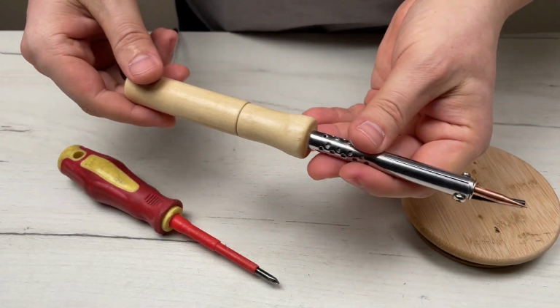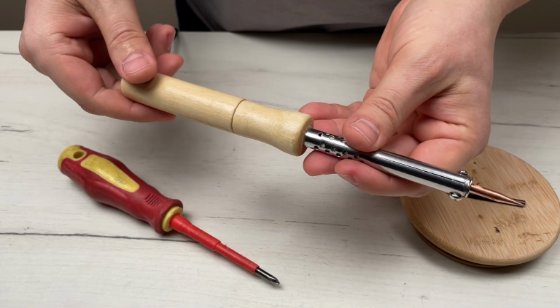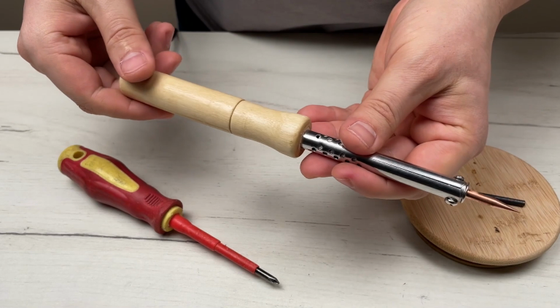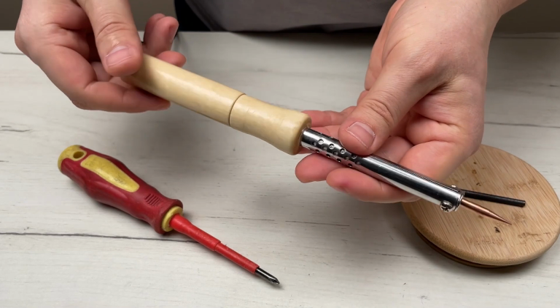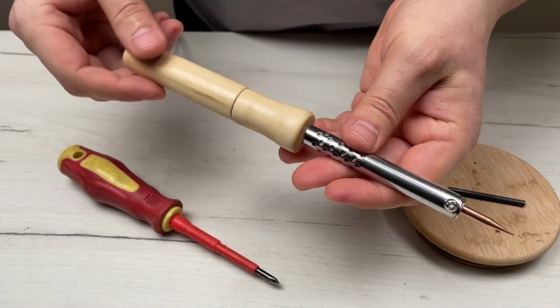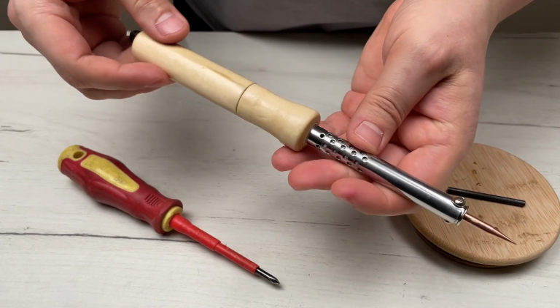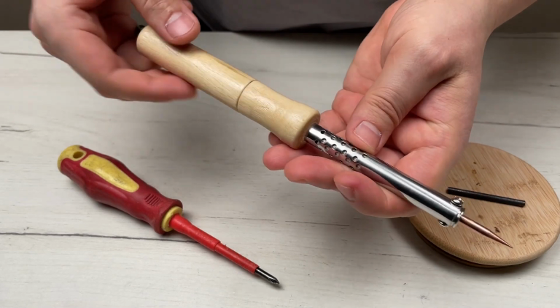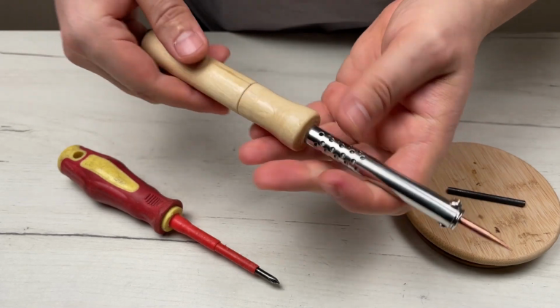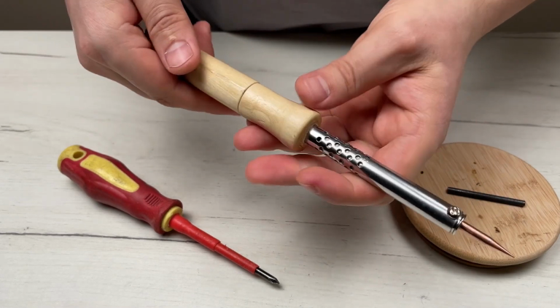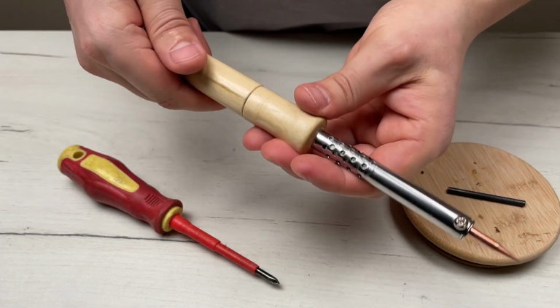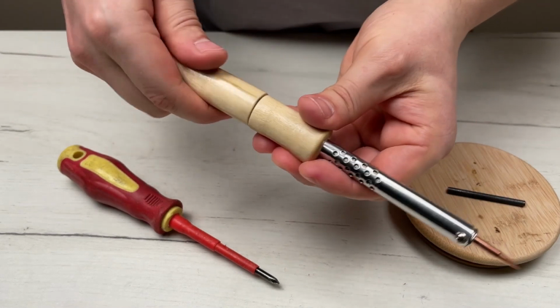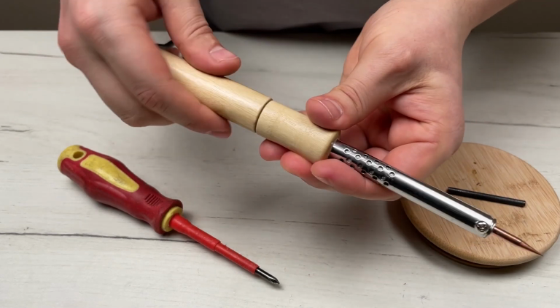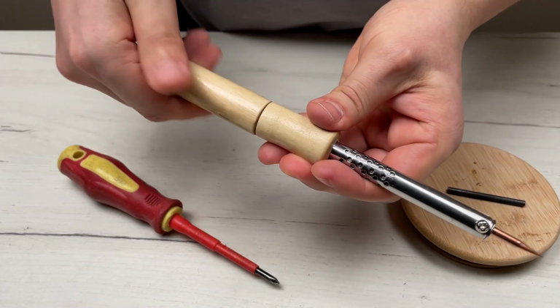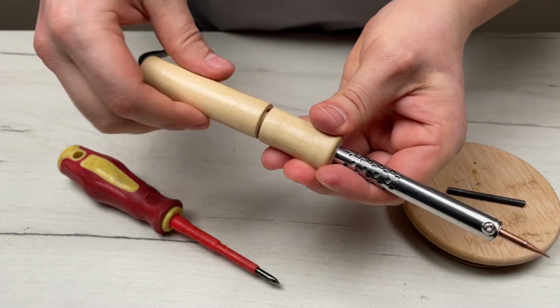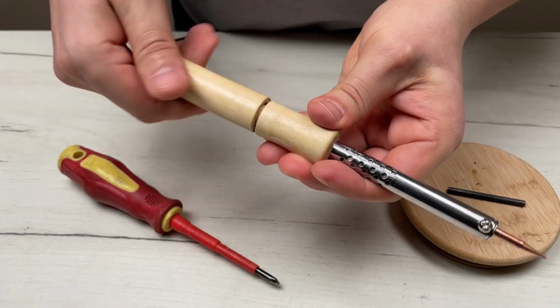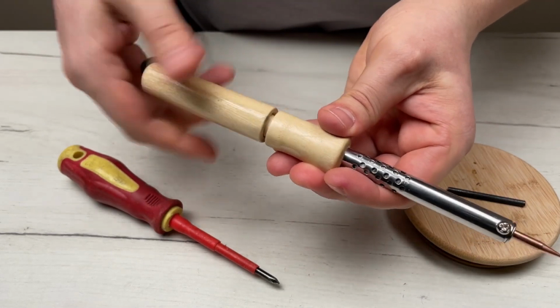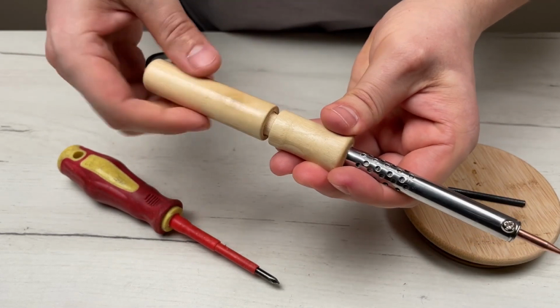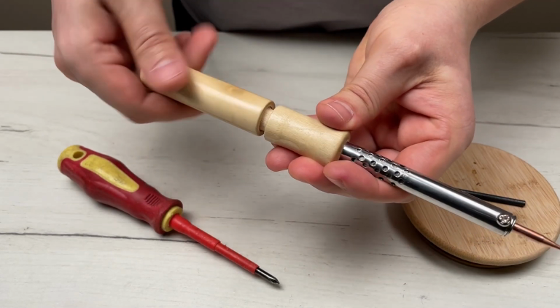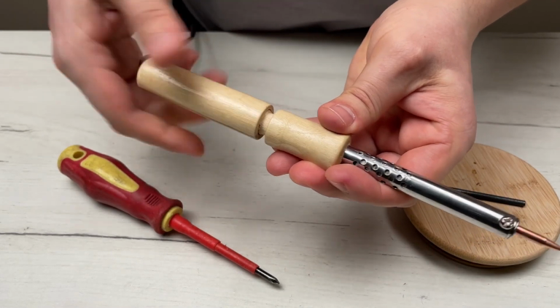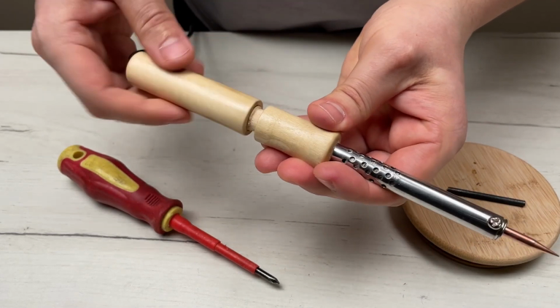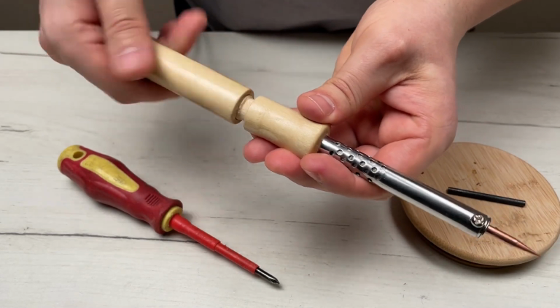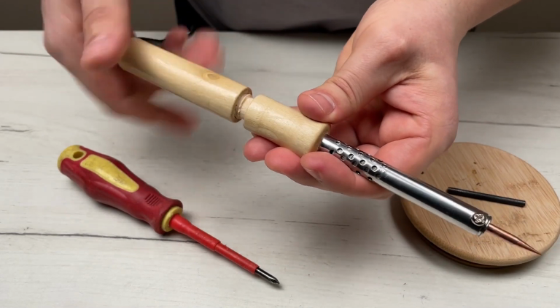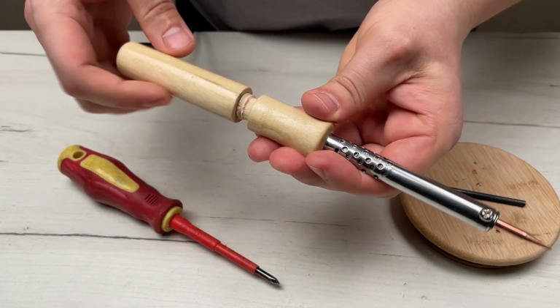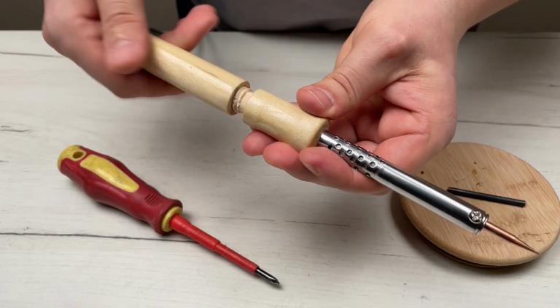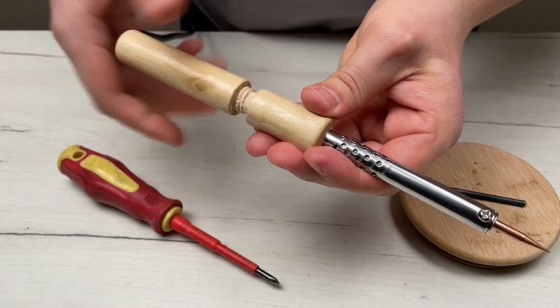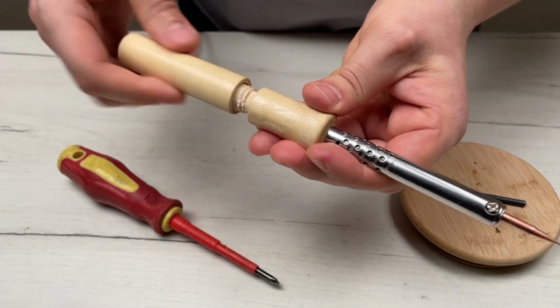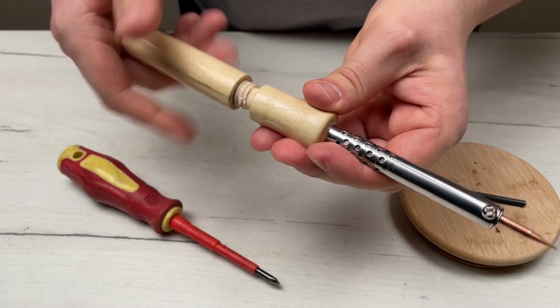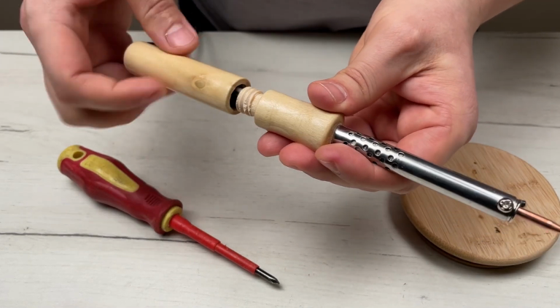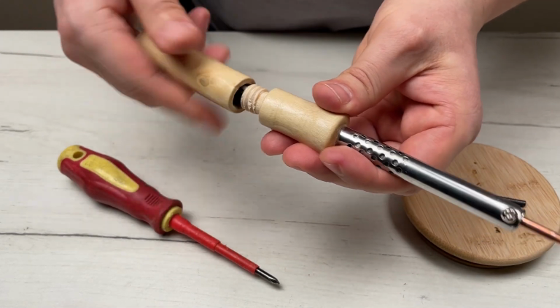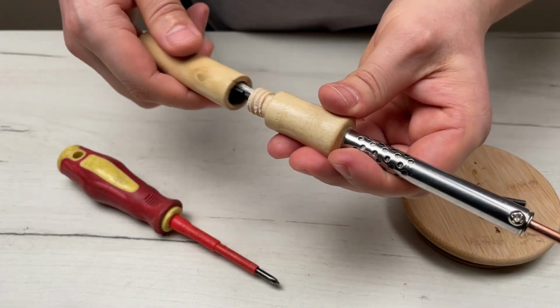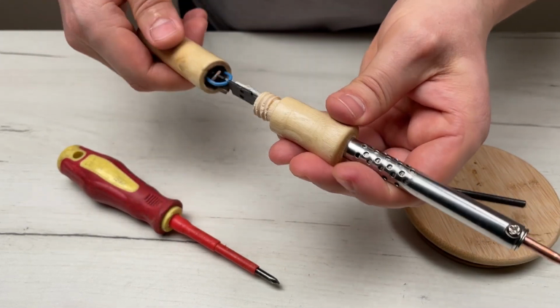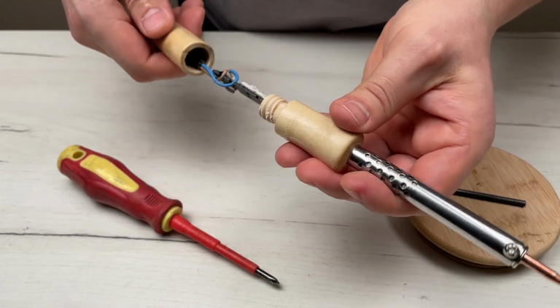And now, make the simplest soldering iron — it doesn't work for me, and I wanted to throw it away.